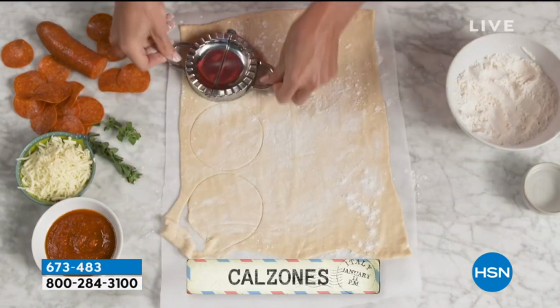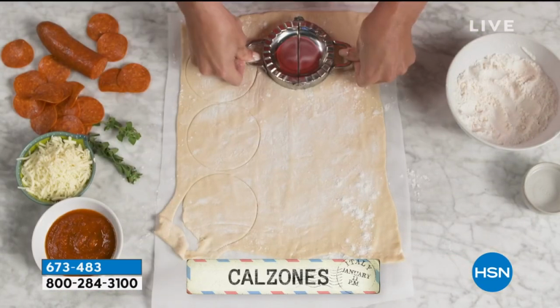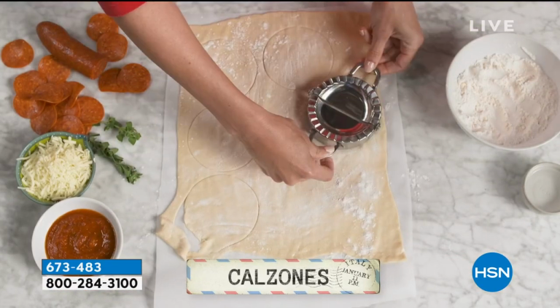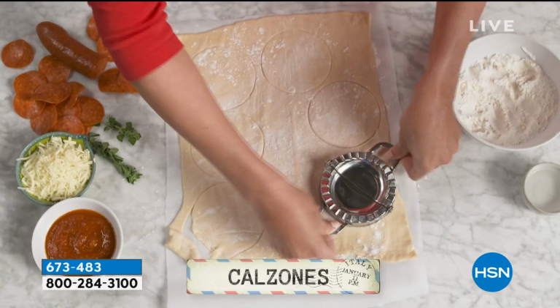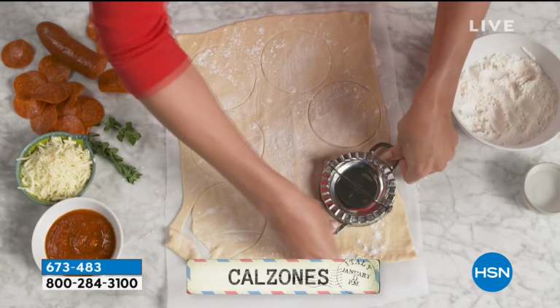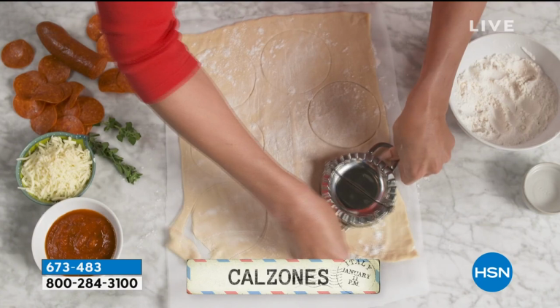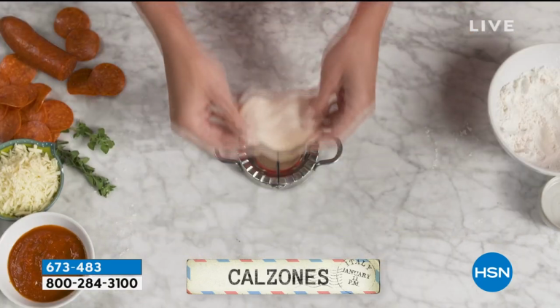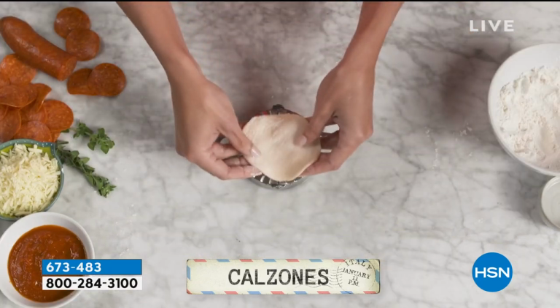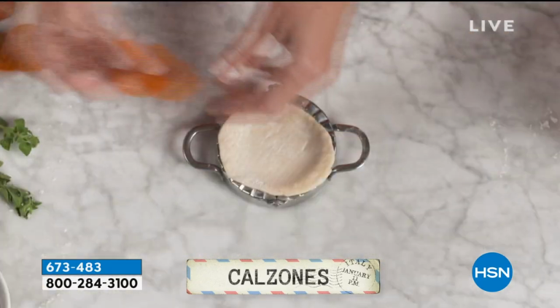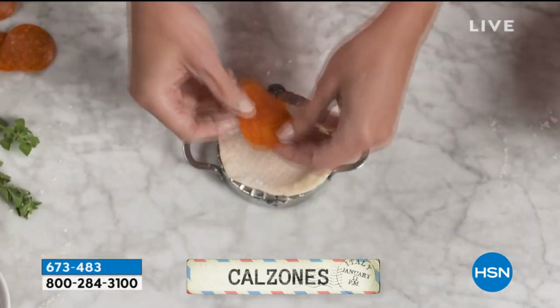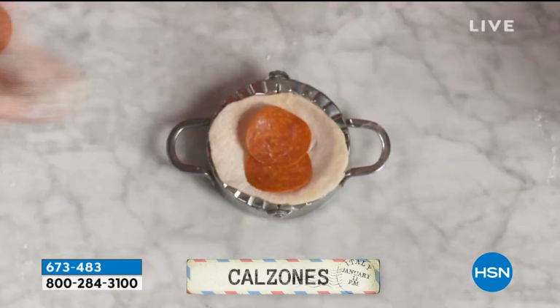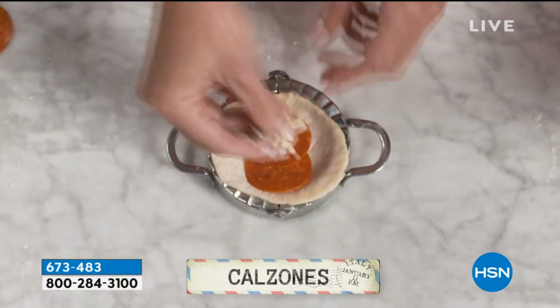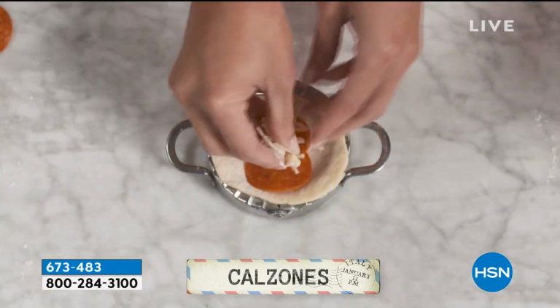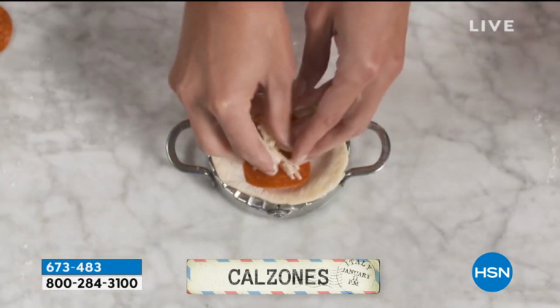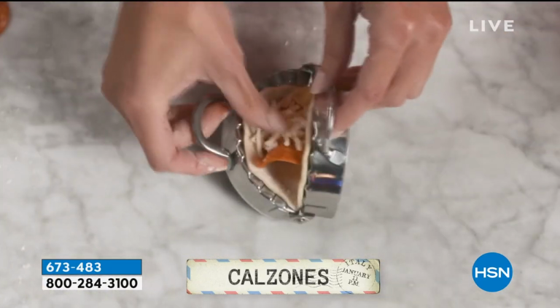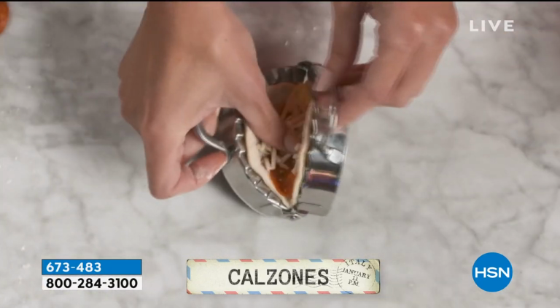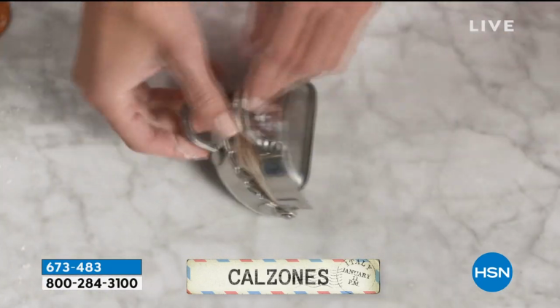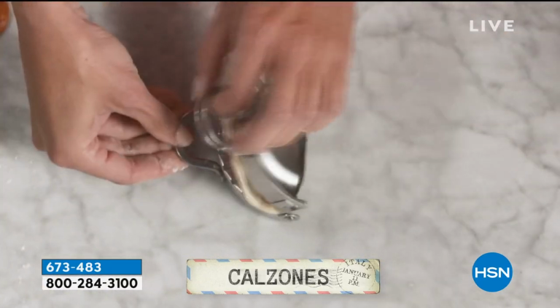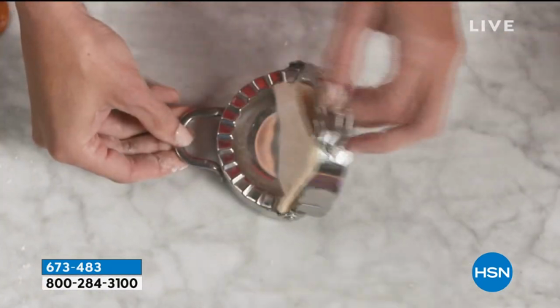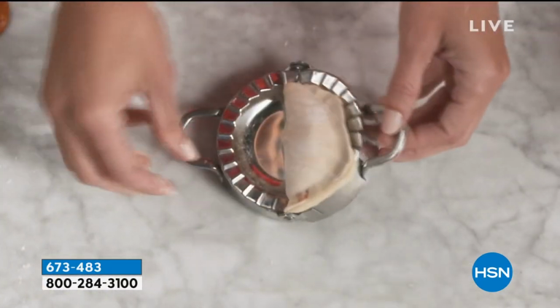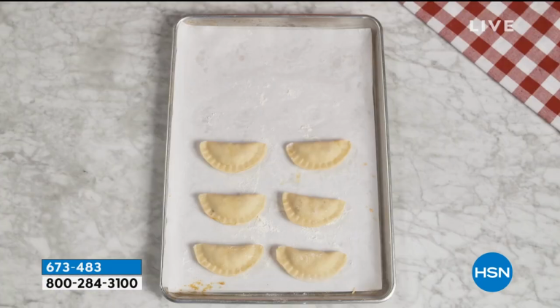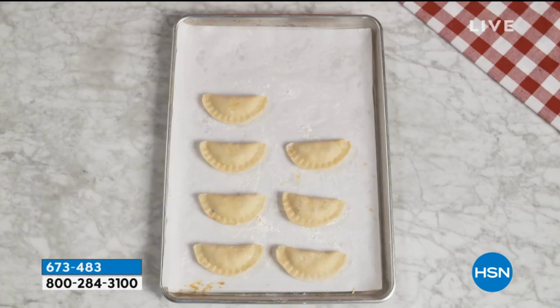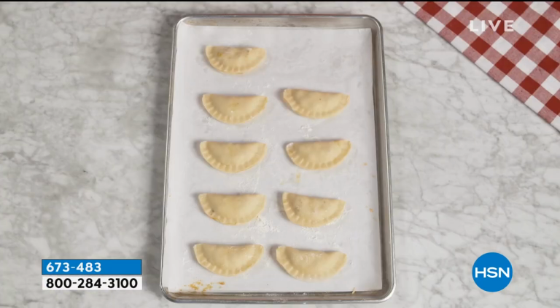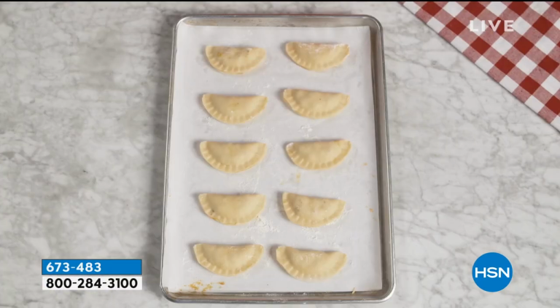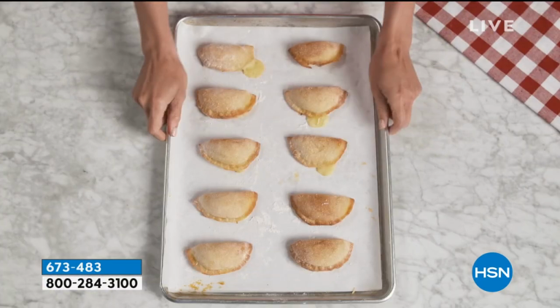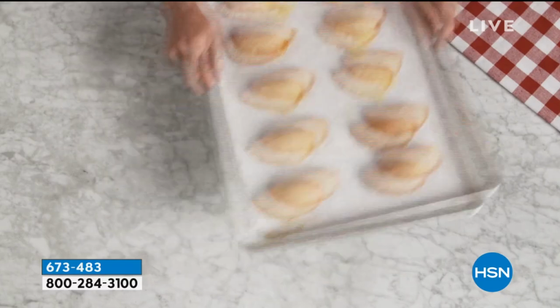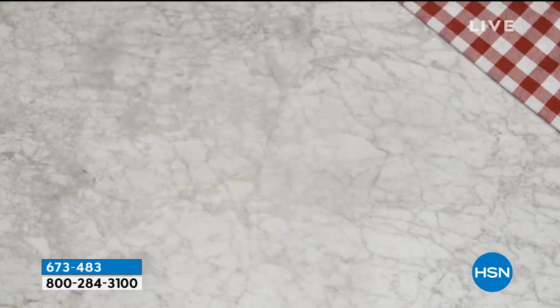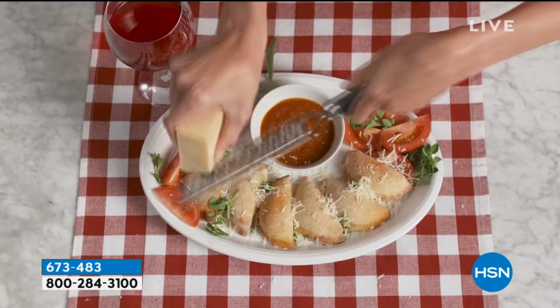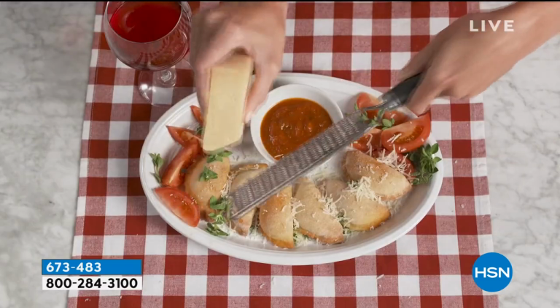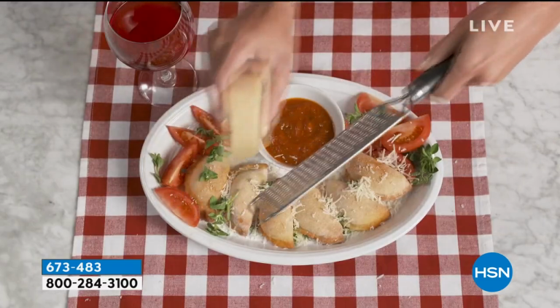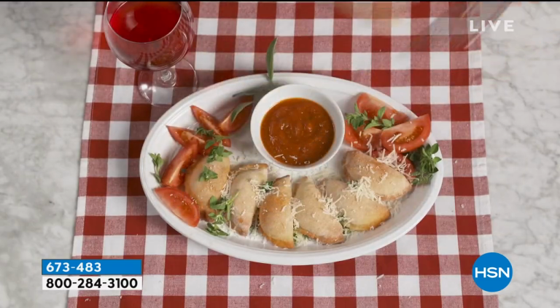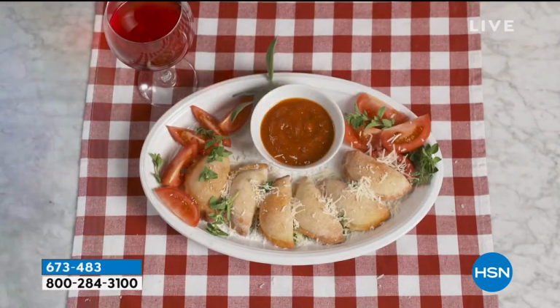We're going to give you all three different sizes. You're going to get the 3.75 inch, the 4.7 inch, and you're also getting a three inch.